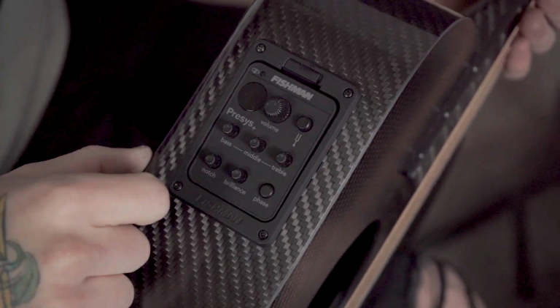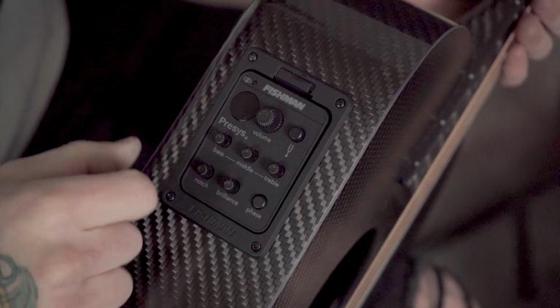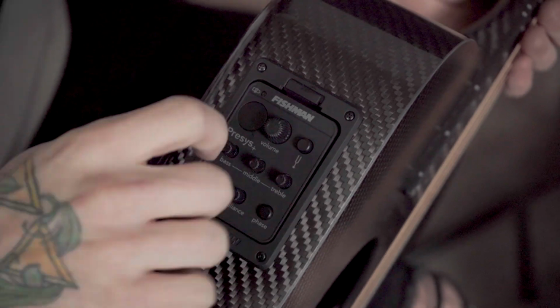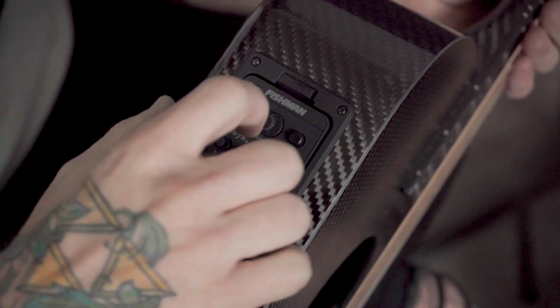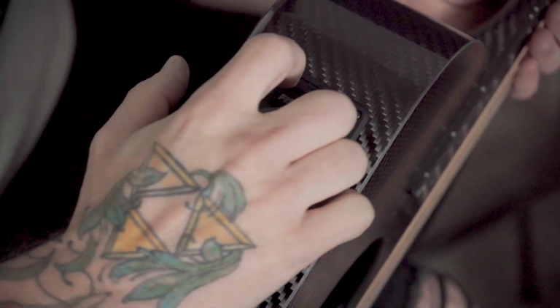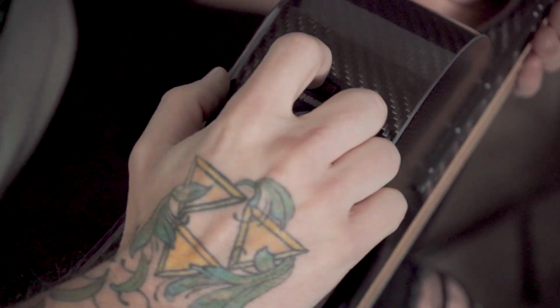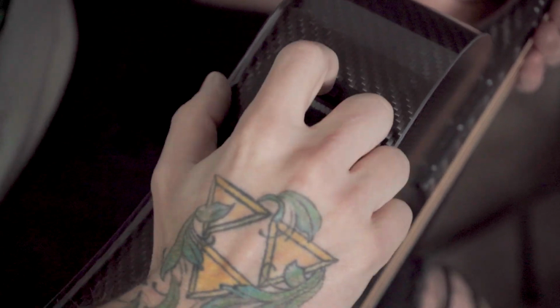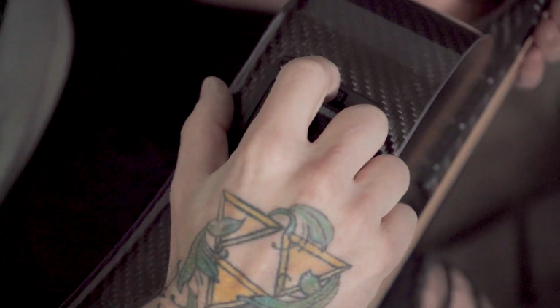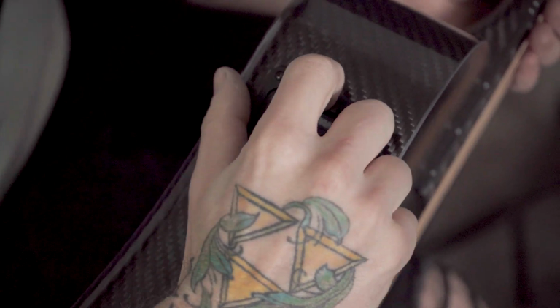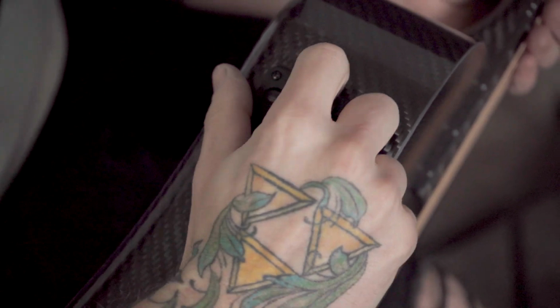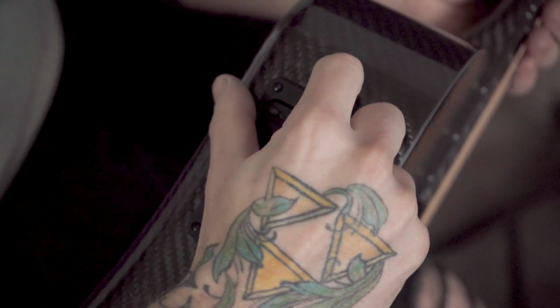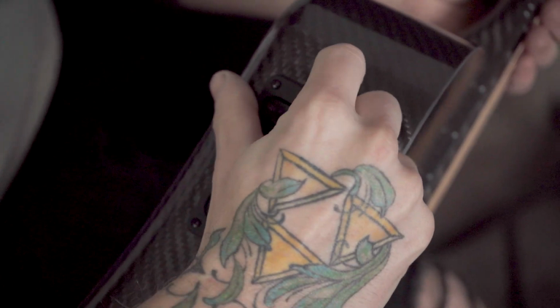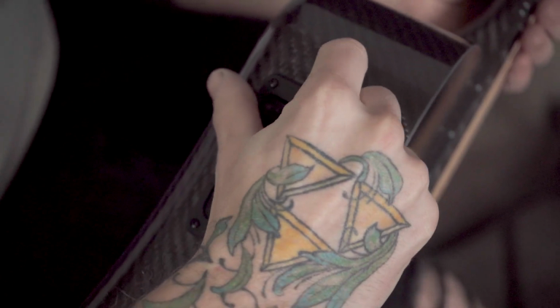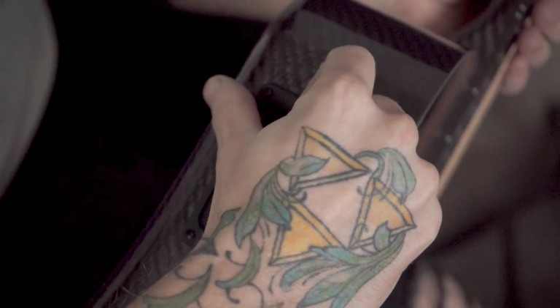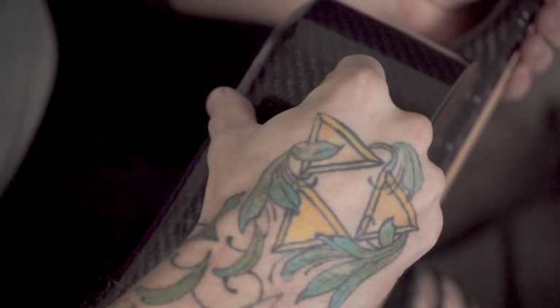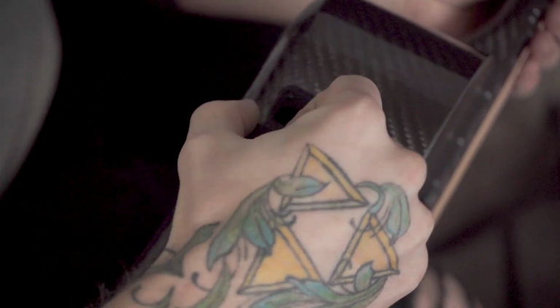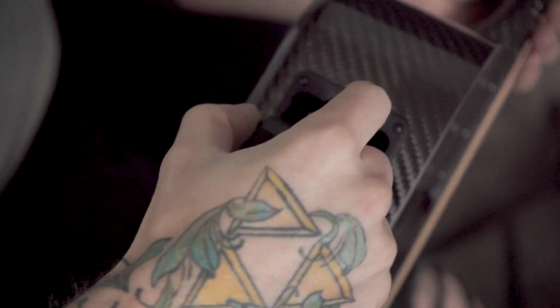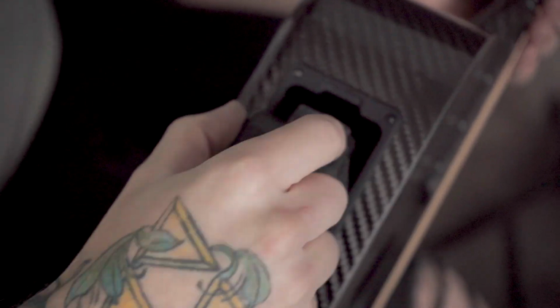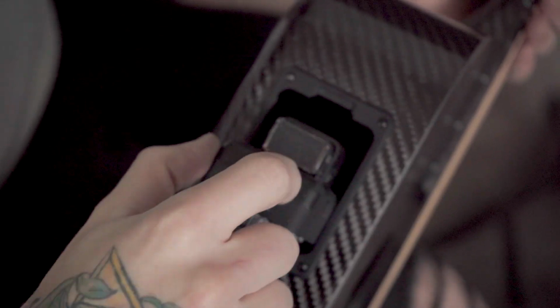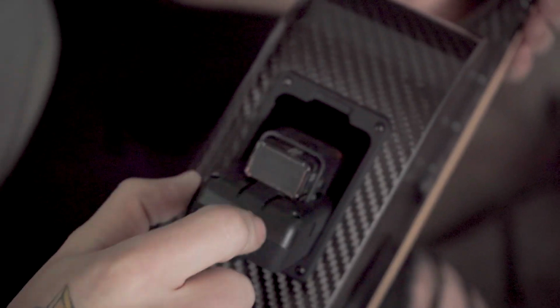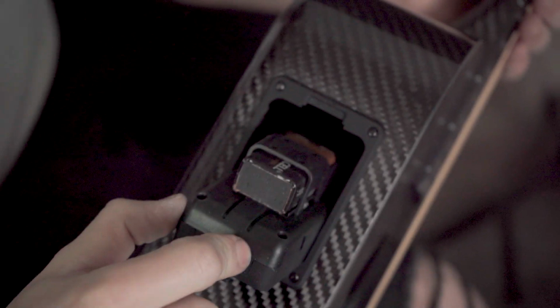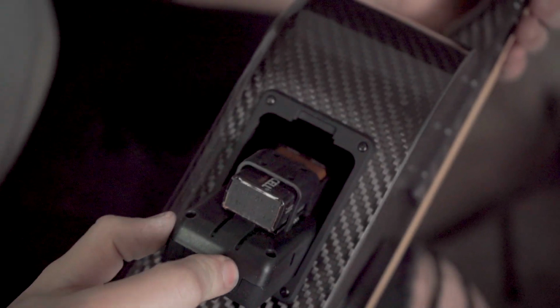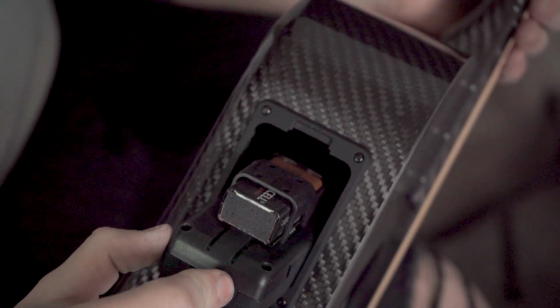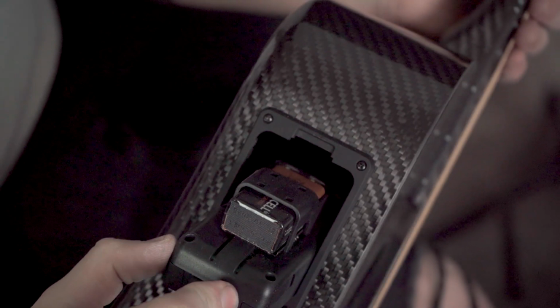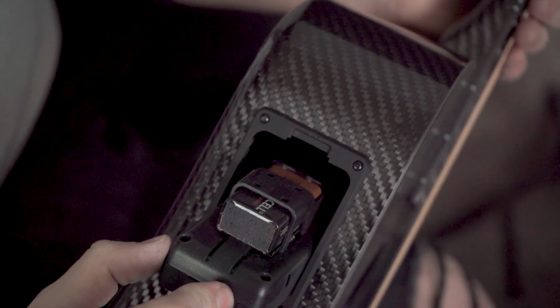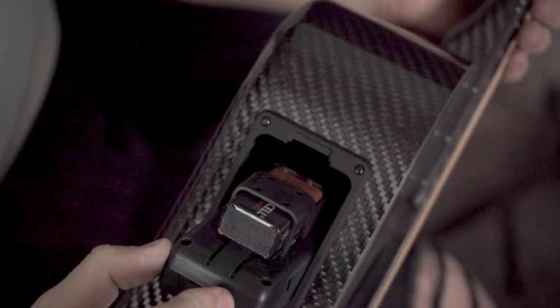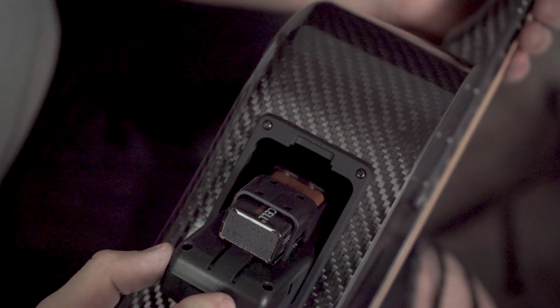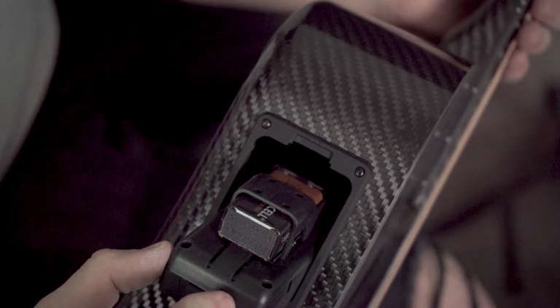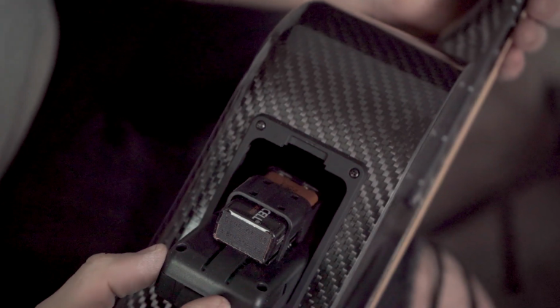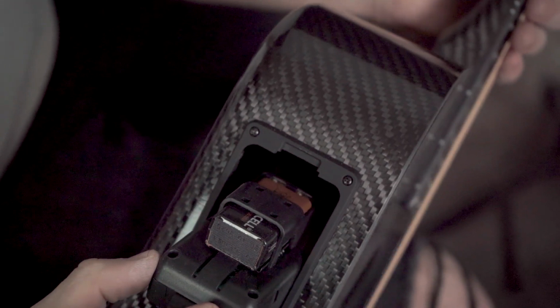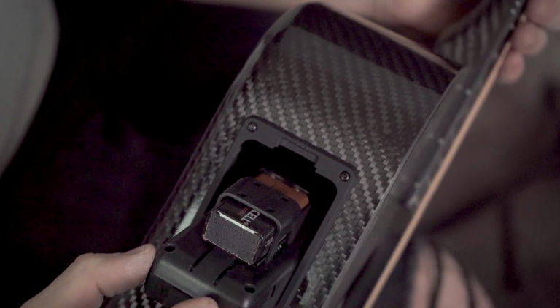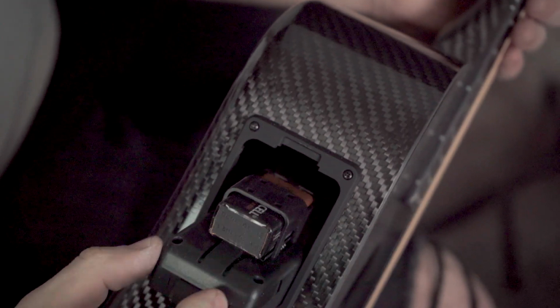And then here we can just pull this down, and we can easily switch out our battery.